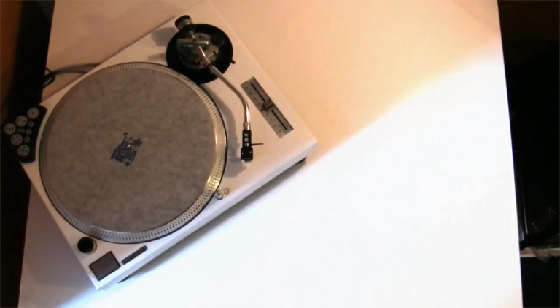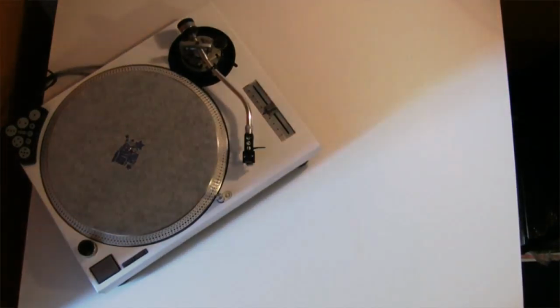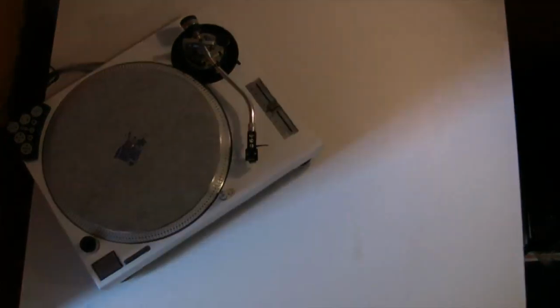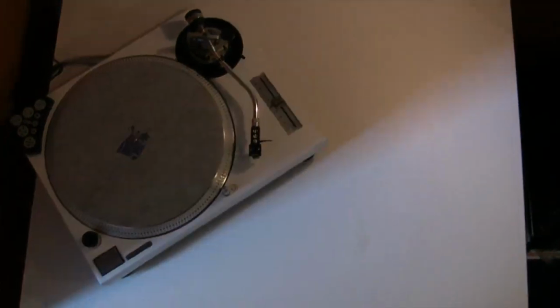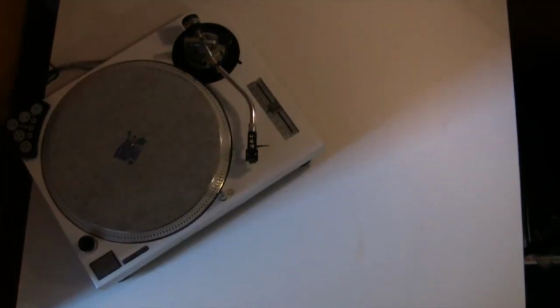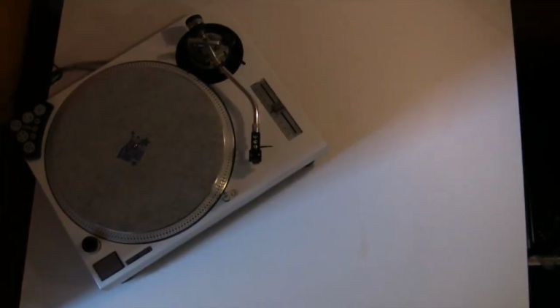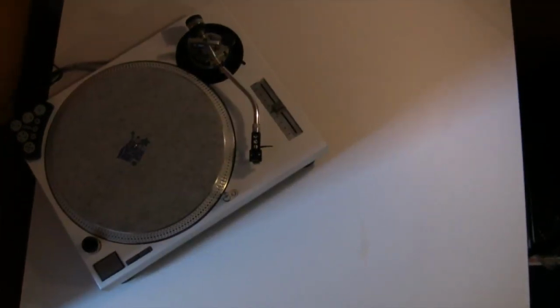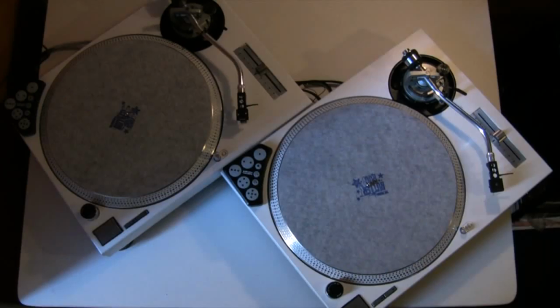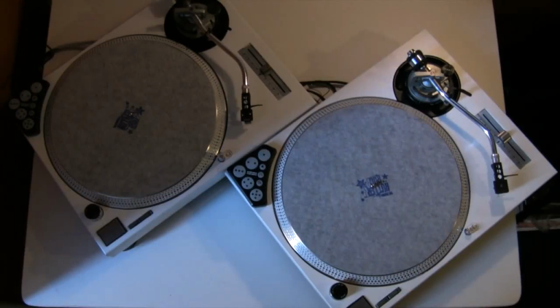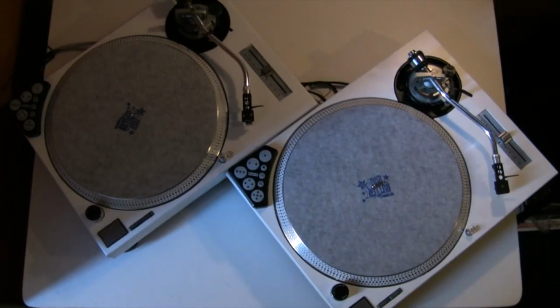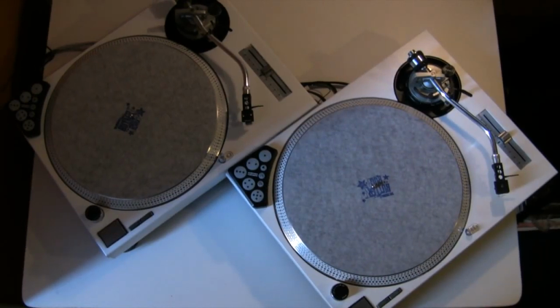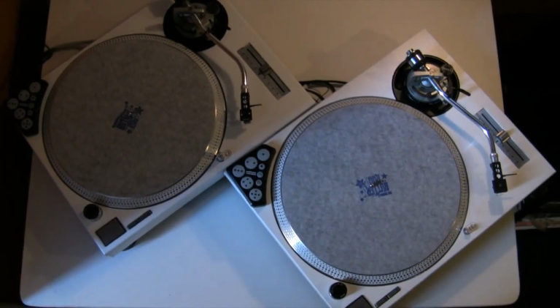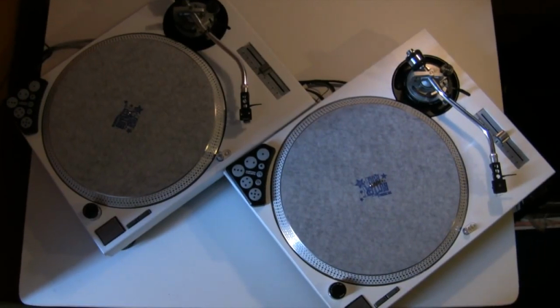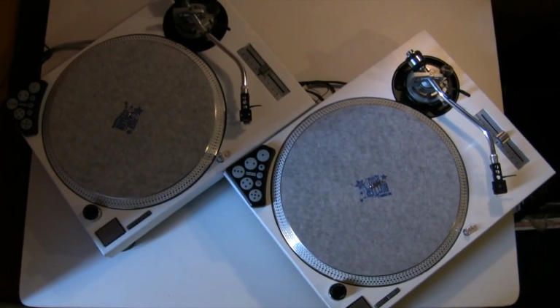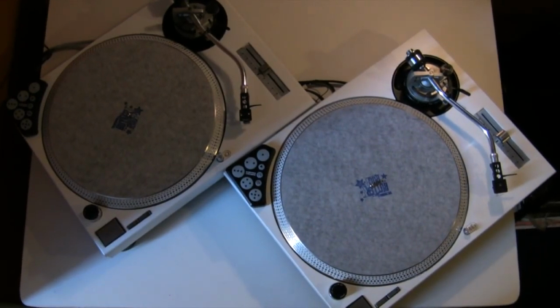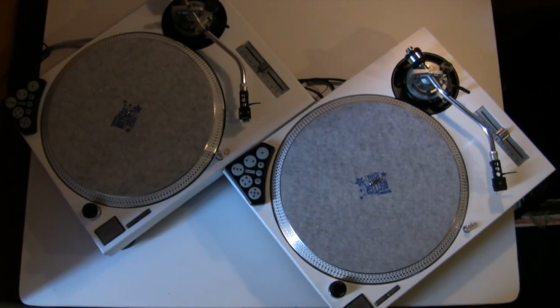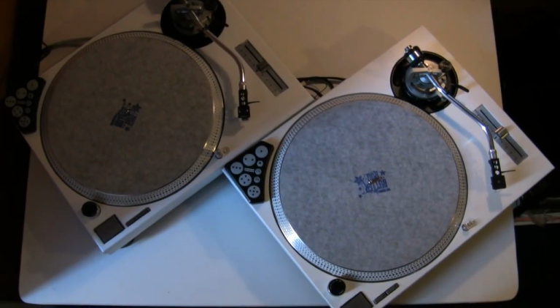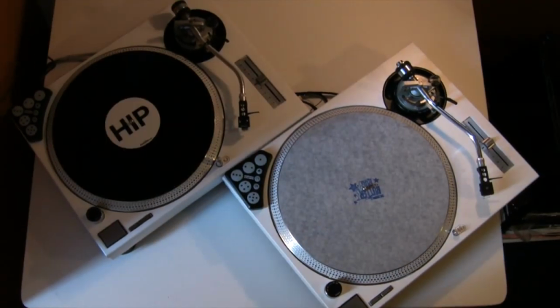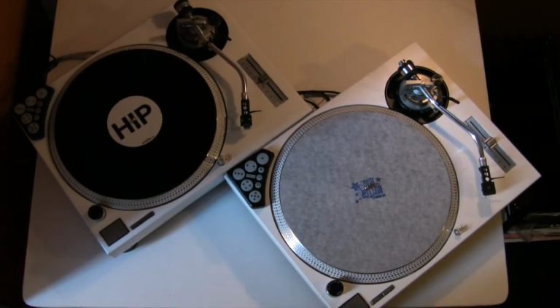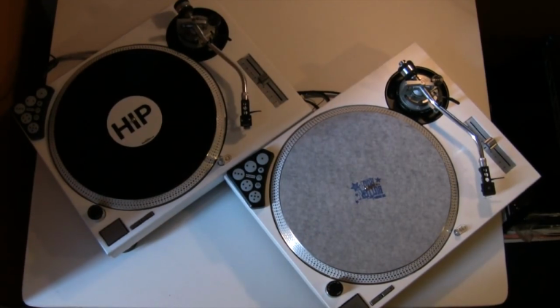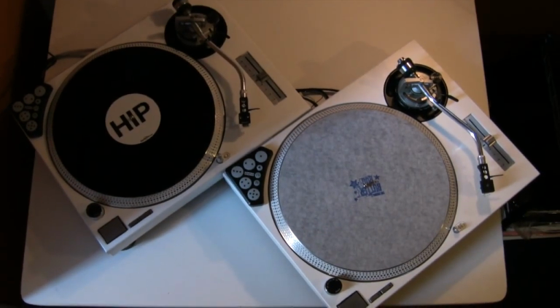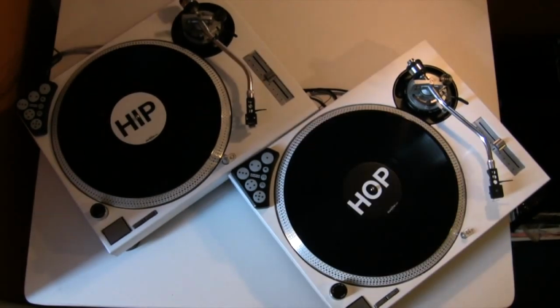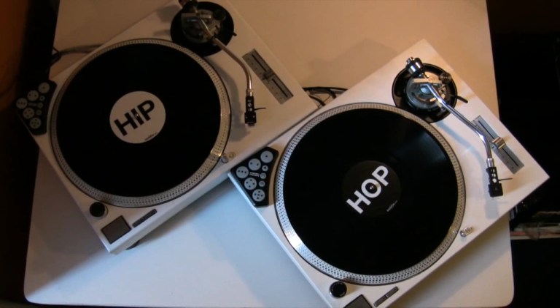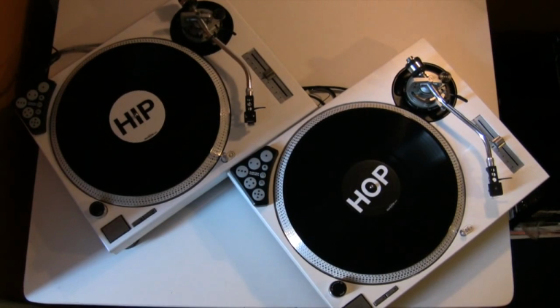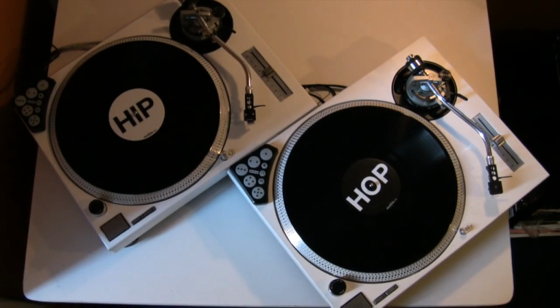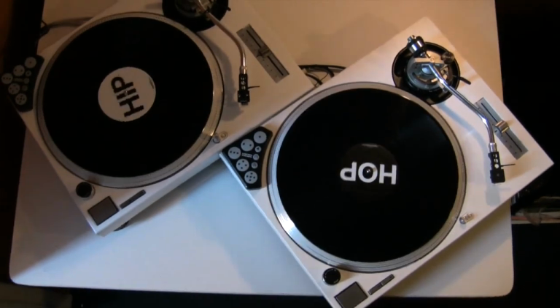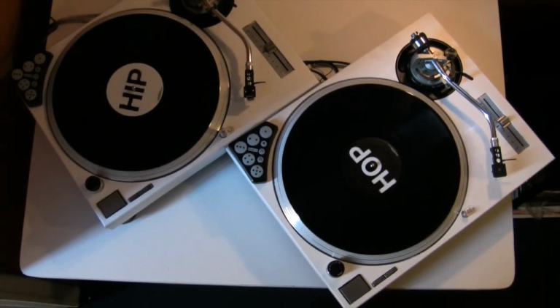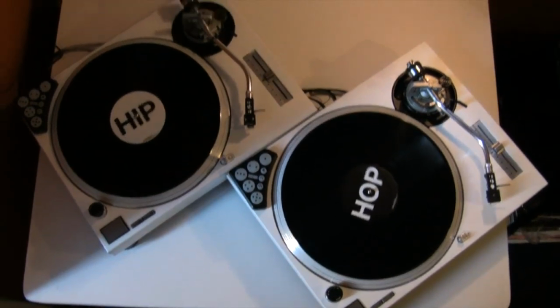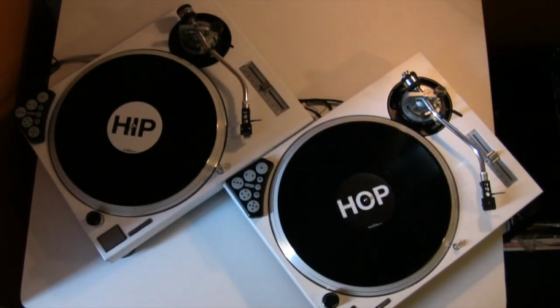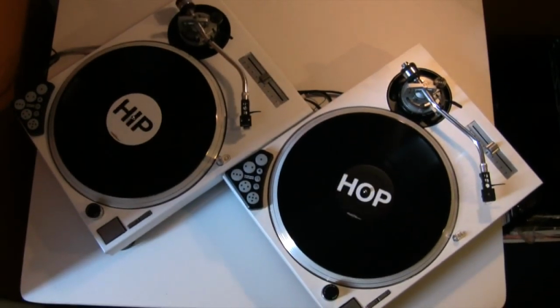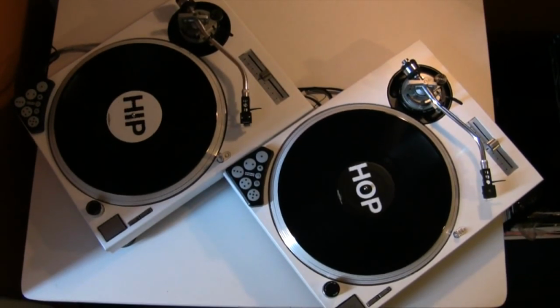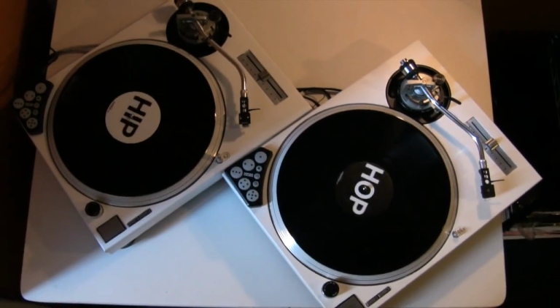I scored on these two awesome turntables from Craigslist. Hit them with some Plasti Dip, got them all clean and nice and looking fresh.